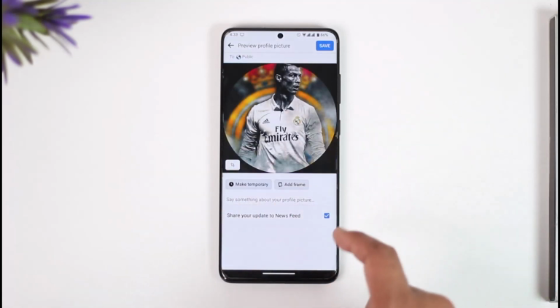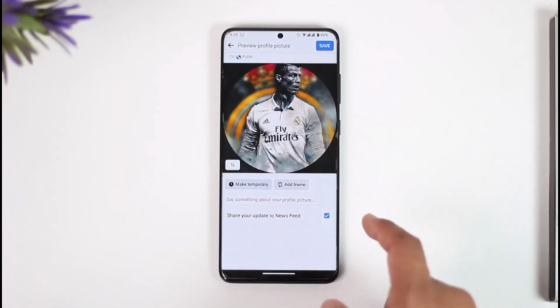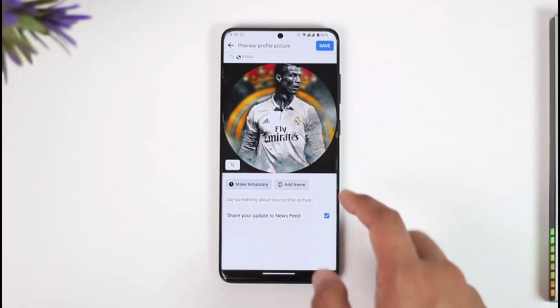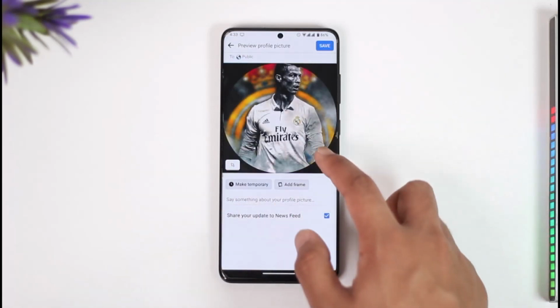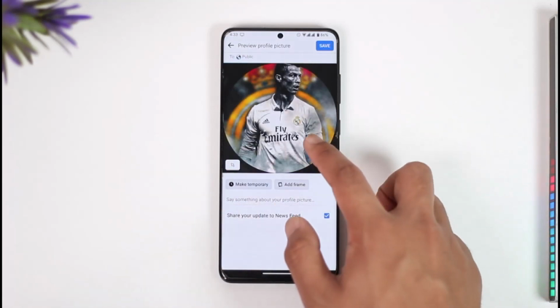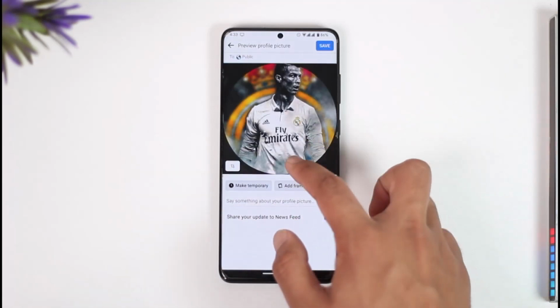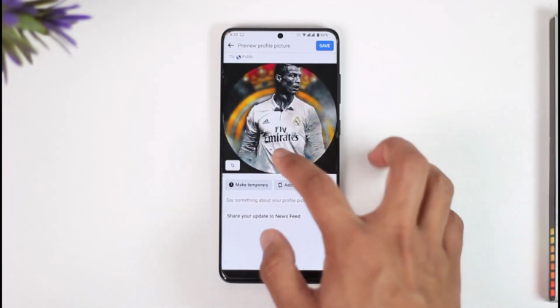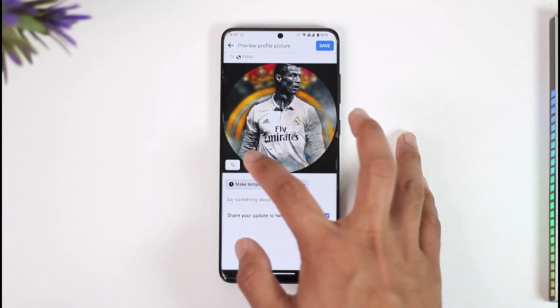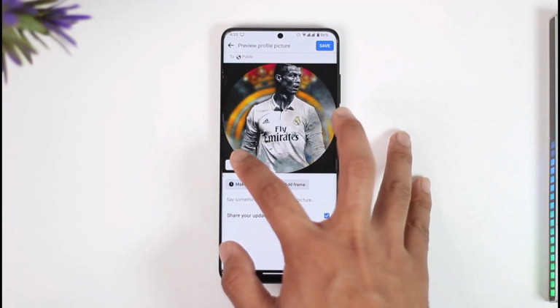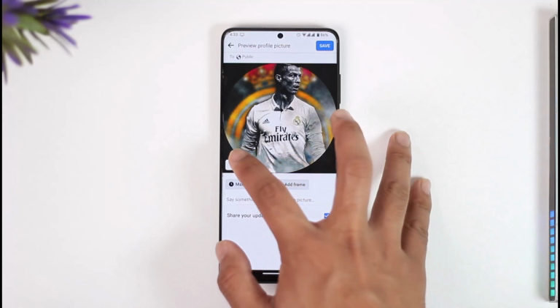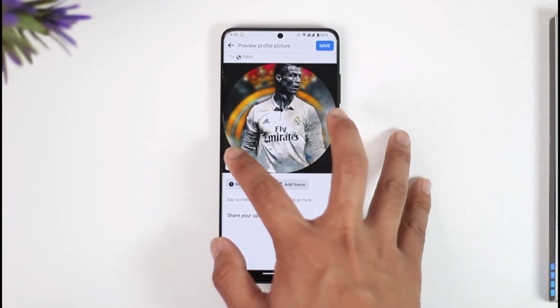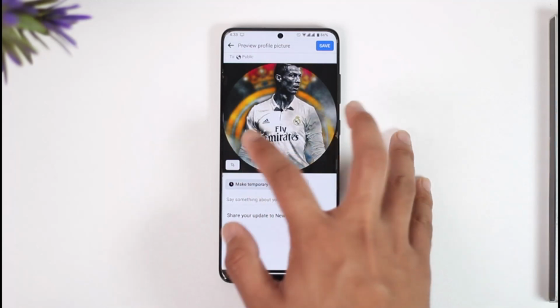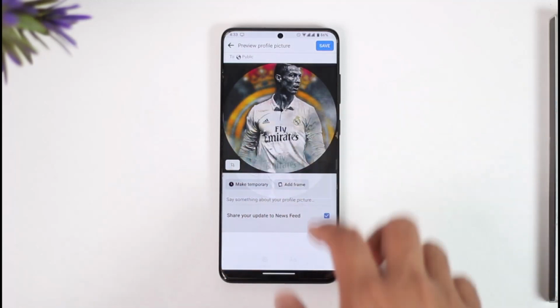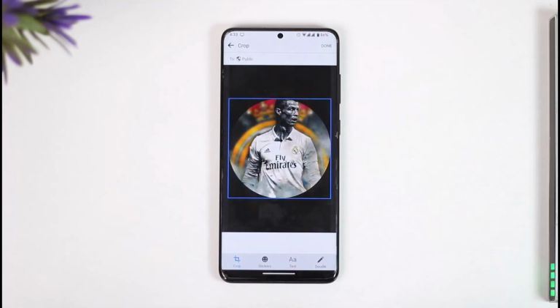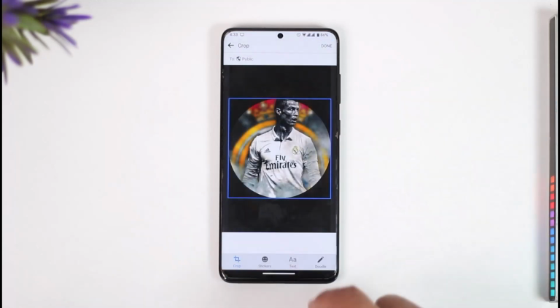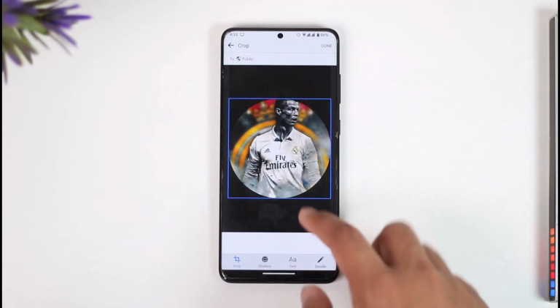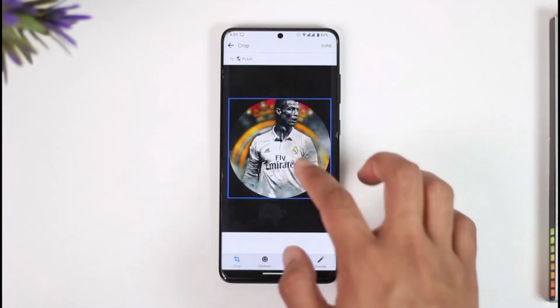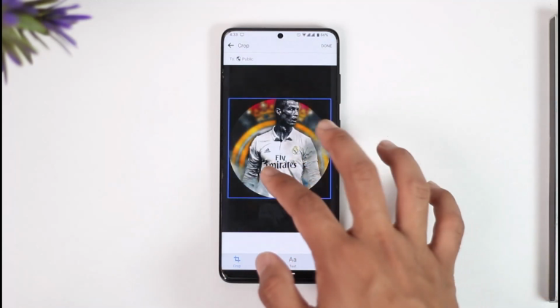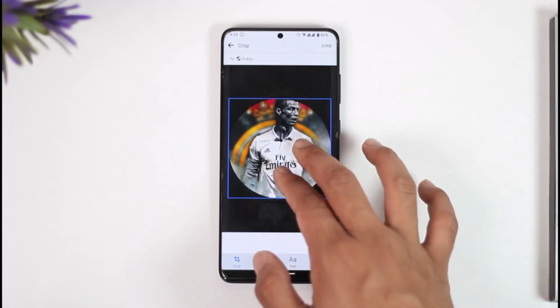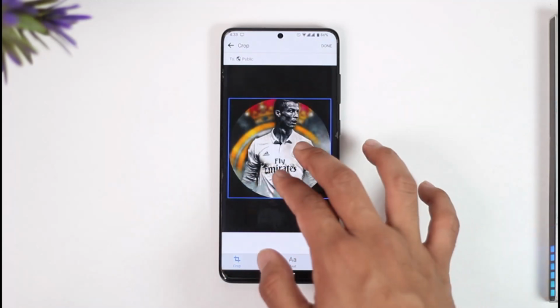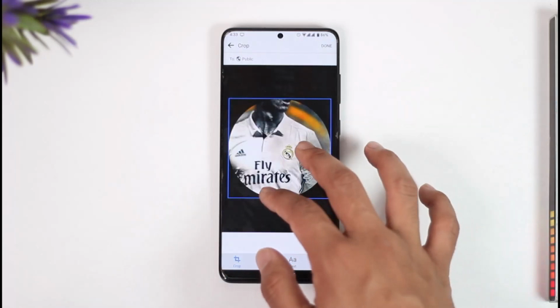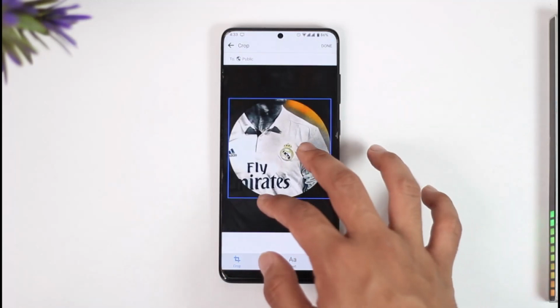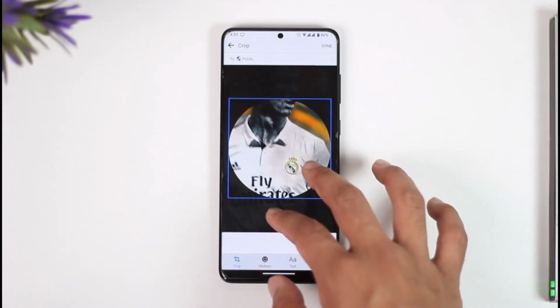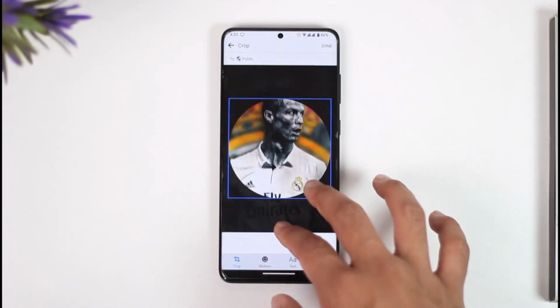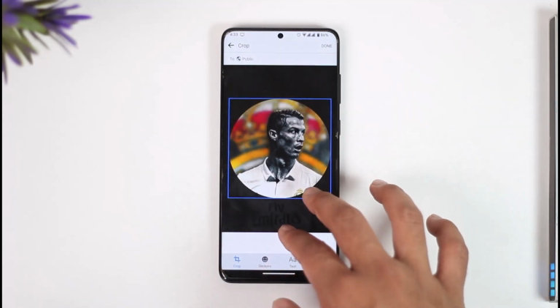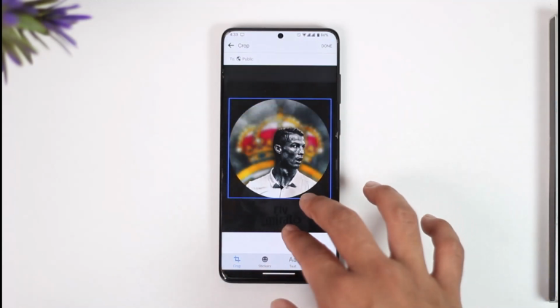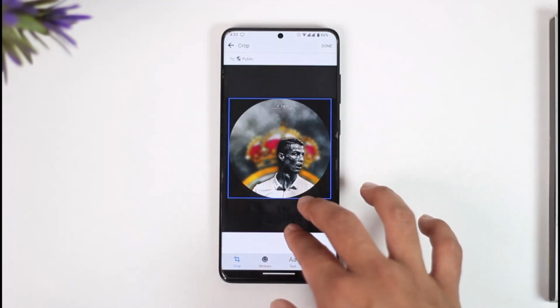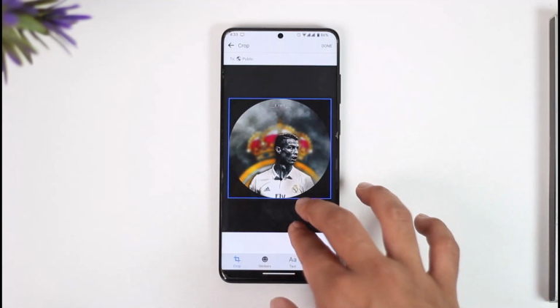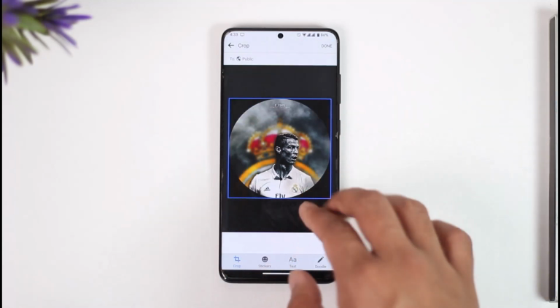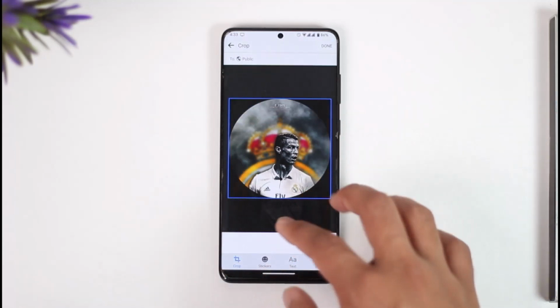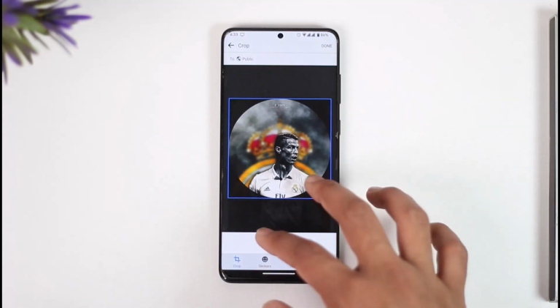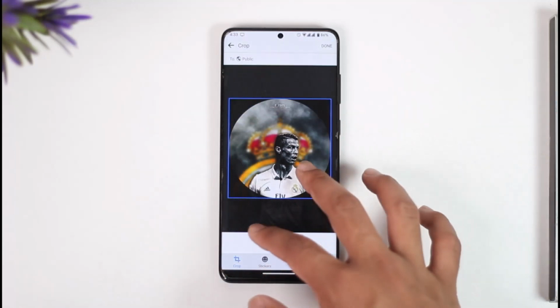Now you can see it will ask me to crop it. If I want to crop it, I can just tap this little crop icon and select the portion of it that I might want to crop.